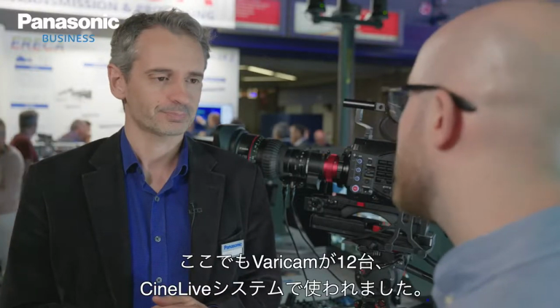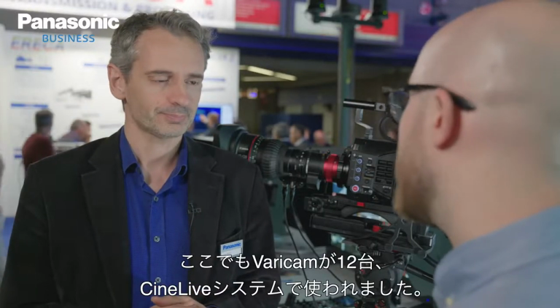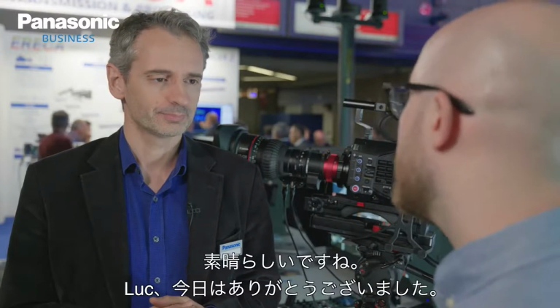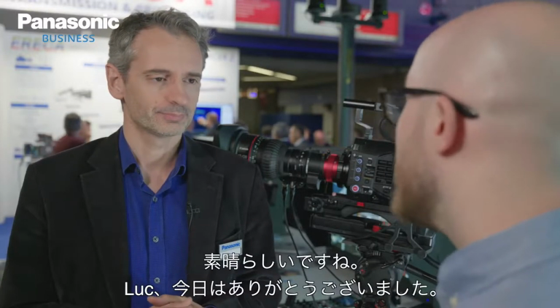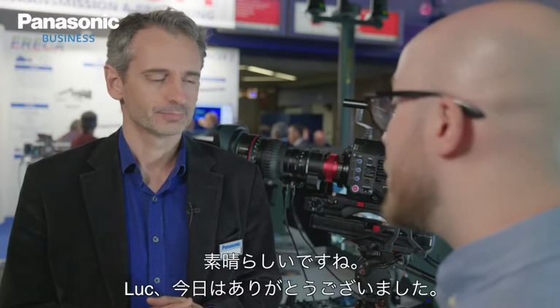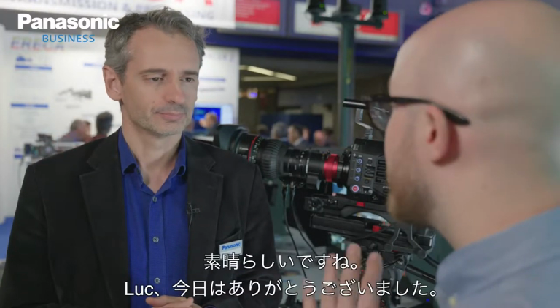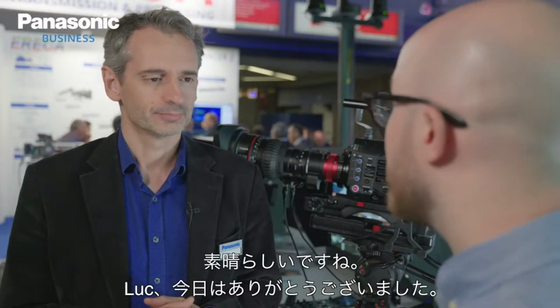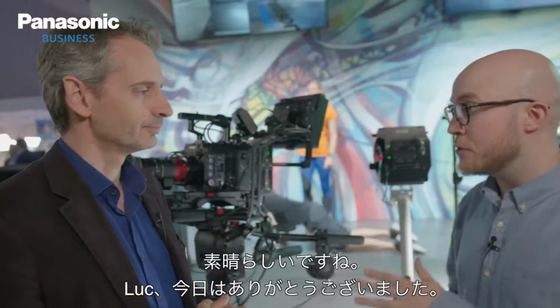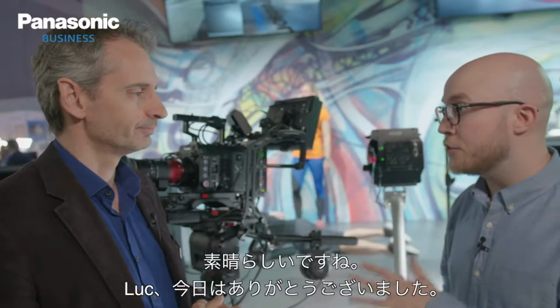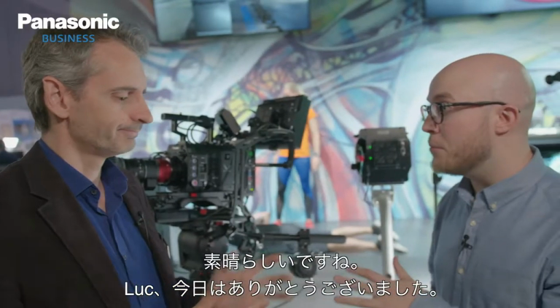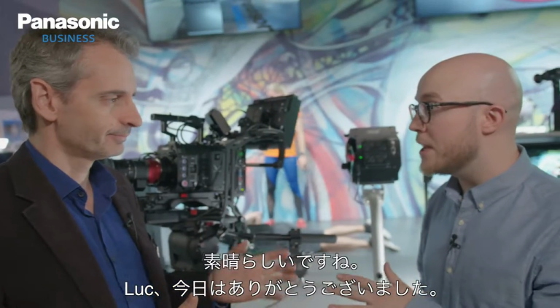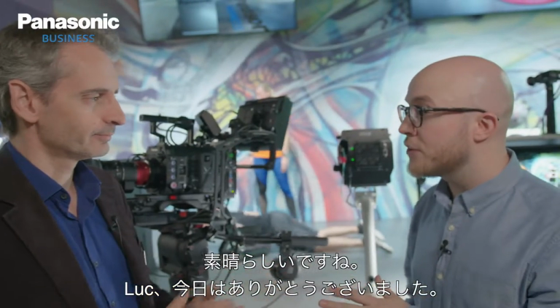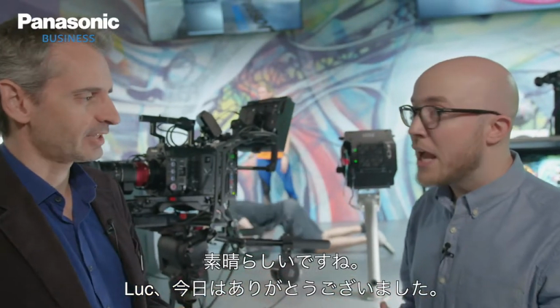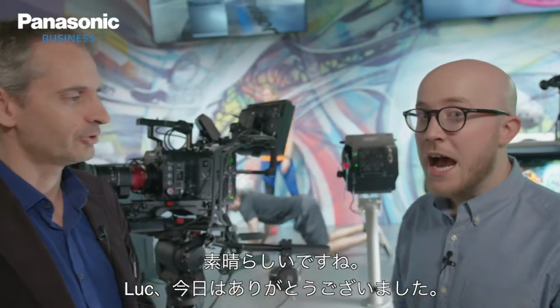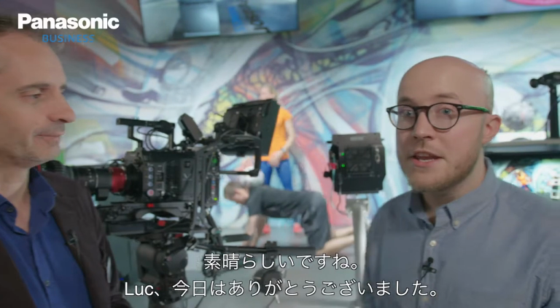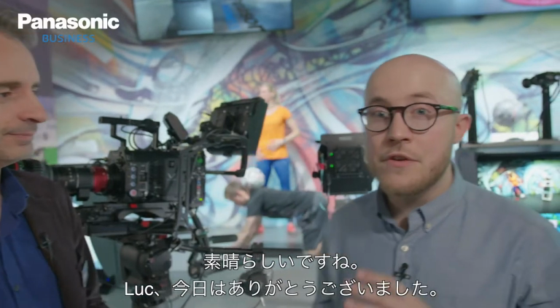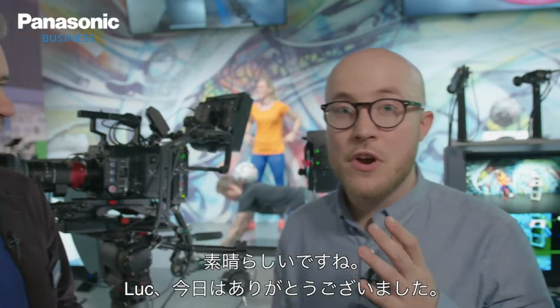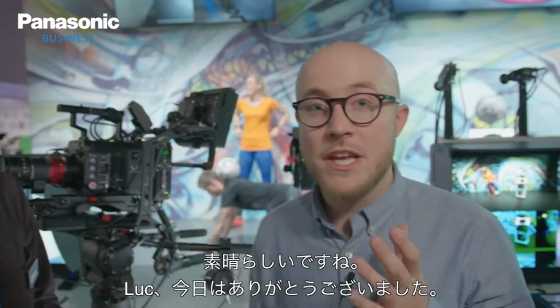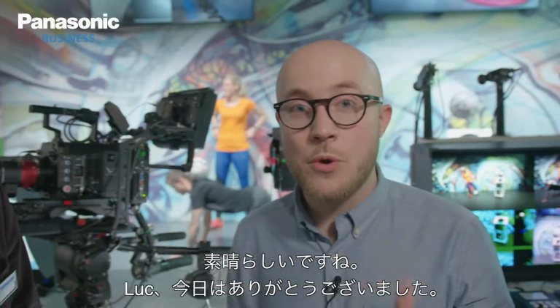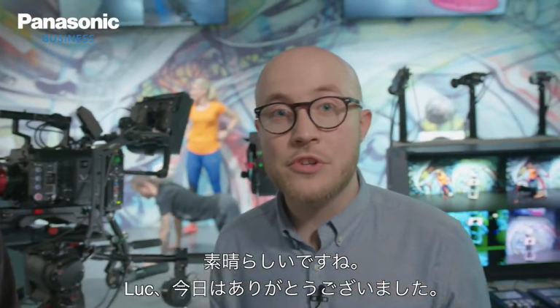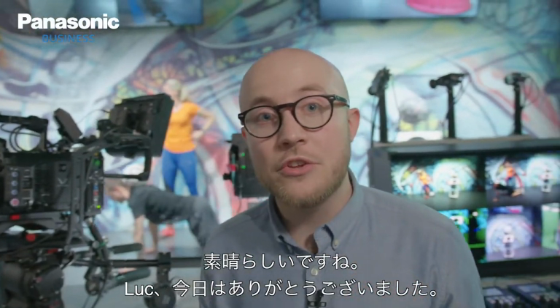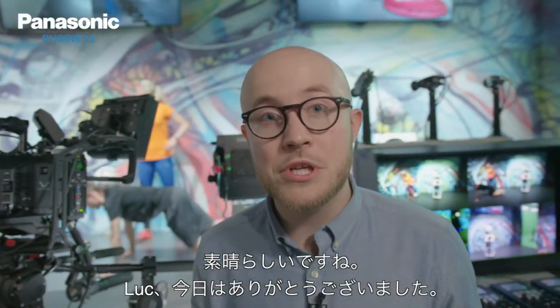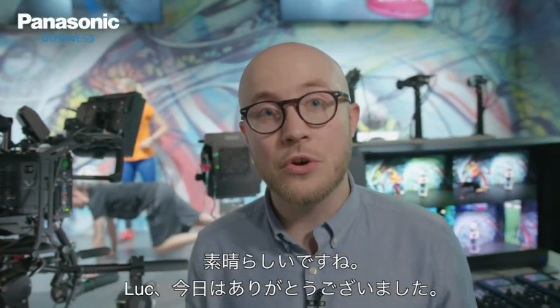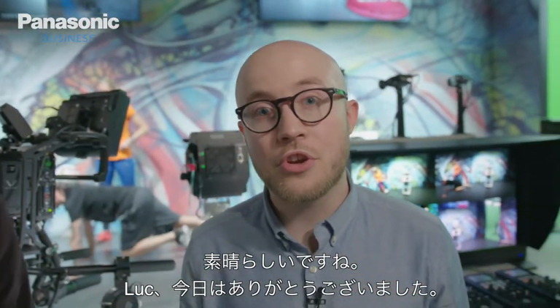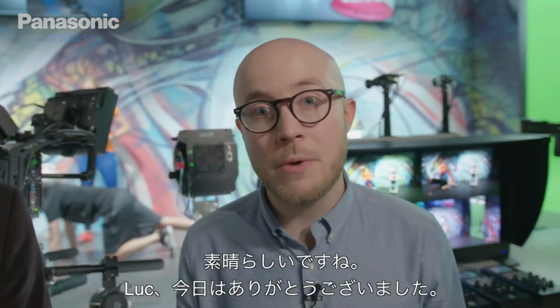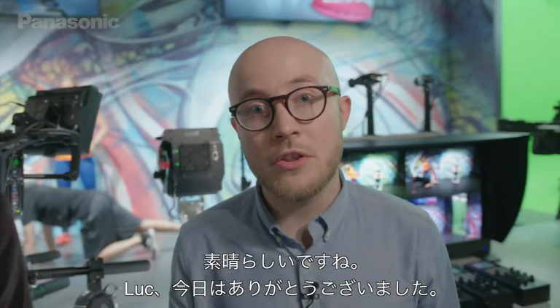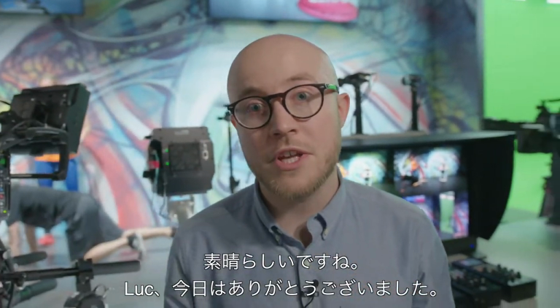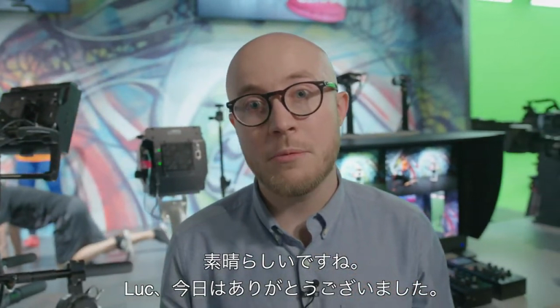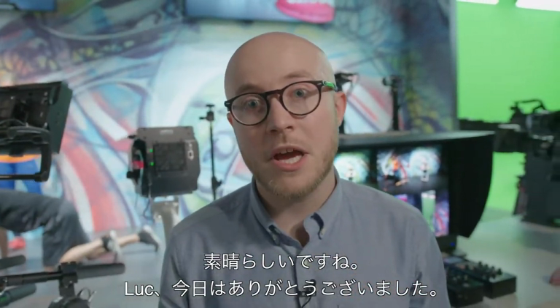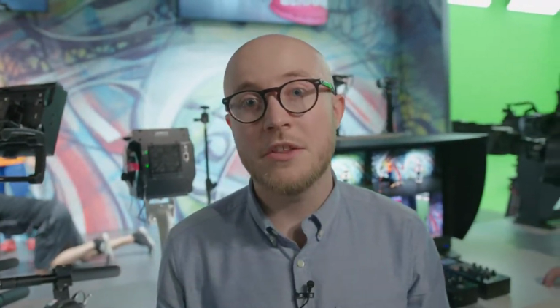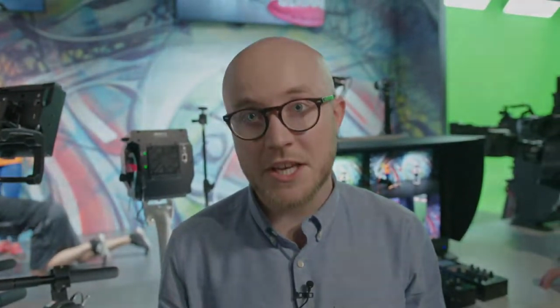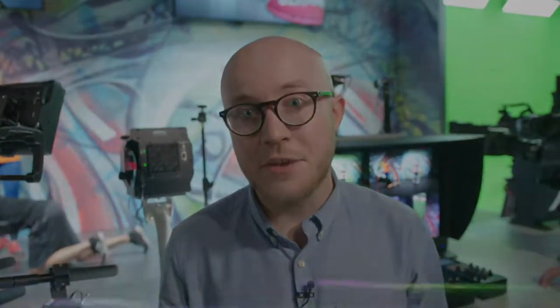Luke, thanks very much for your time. If you've got any questions, be sure to comment on the video below. Thank you, bye.